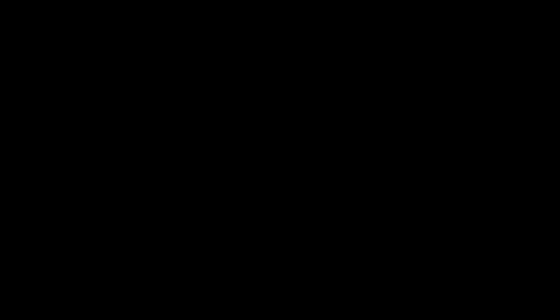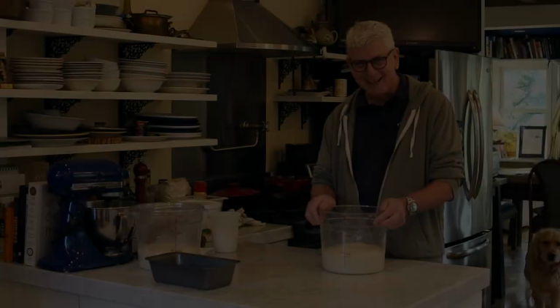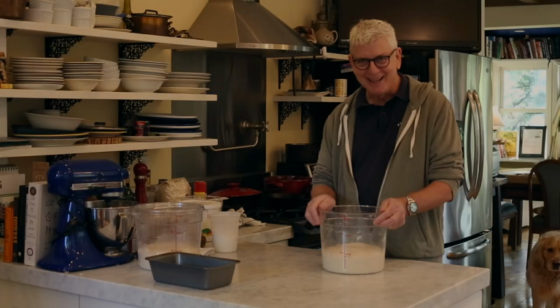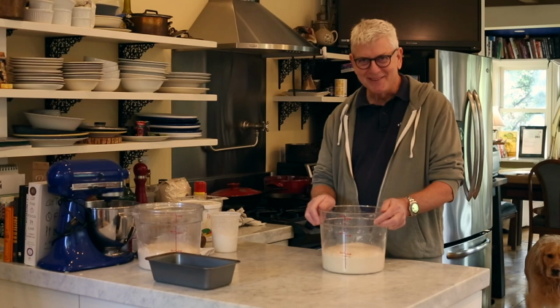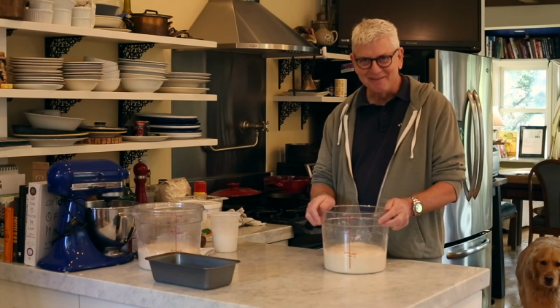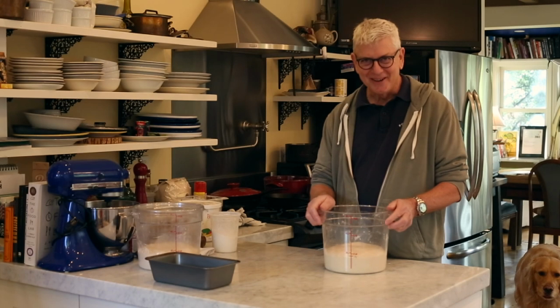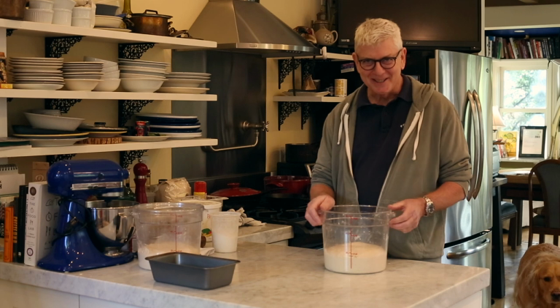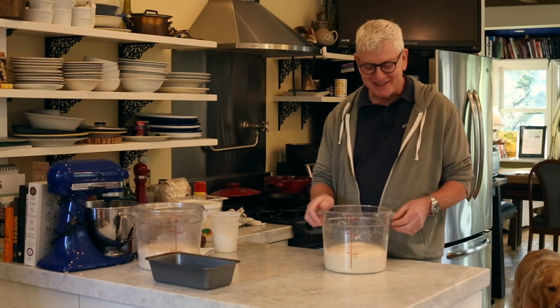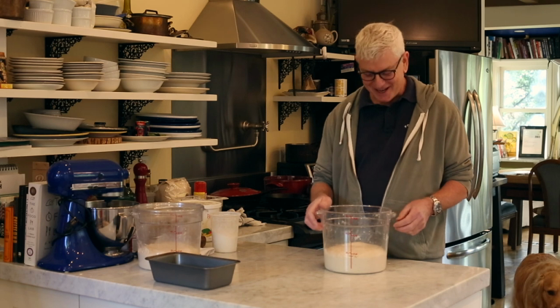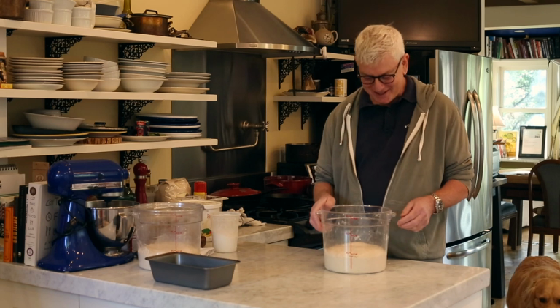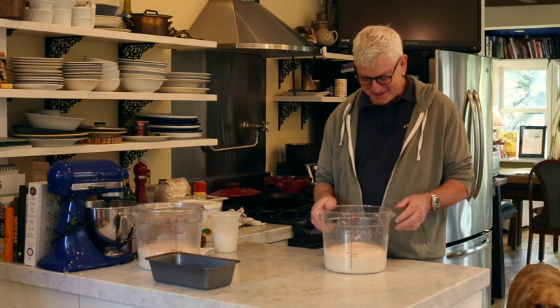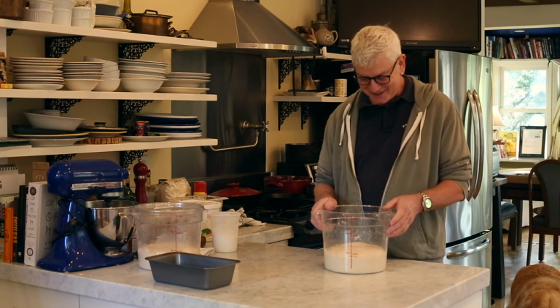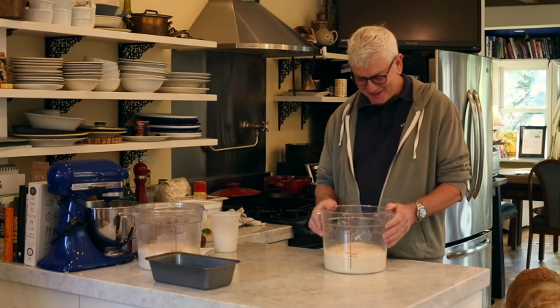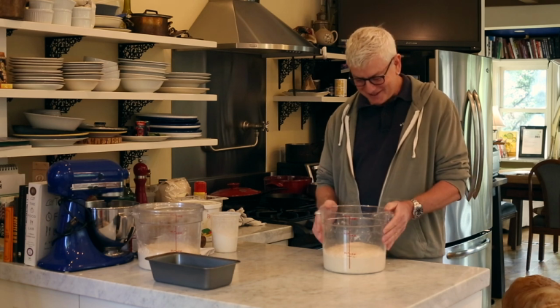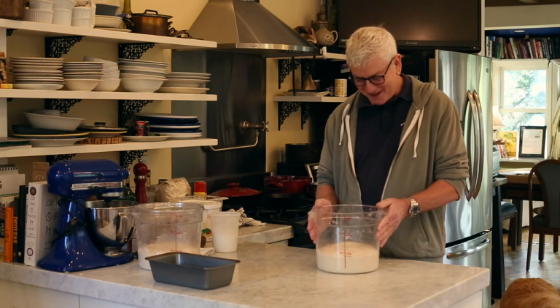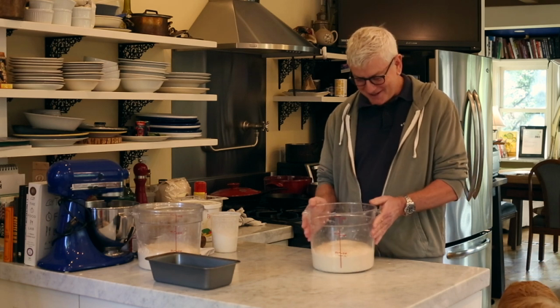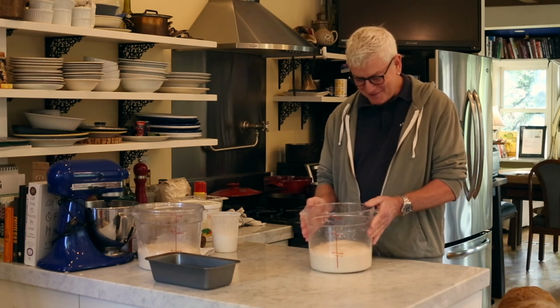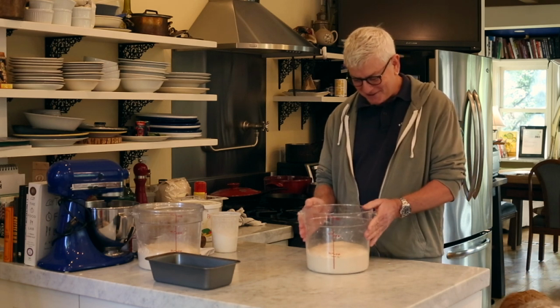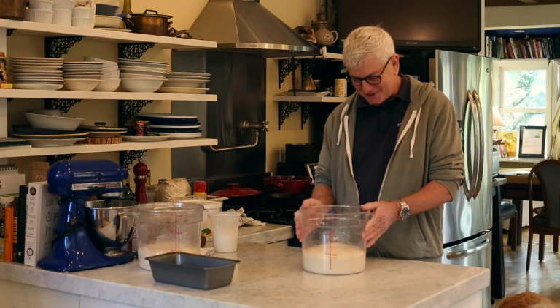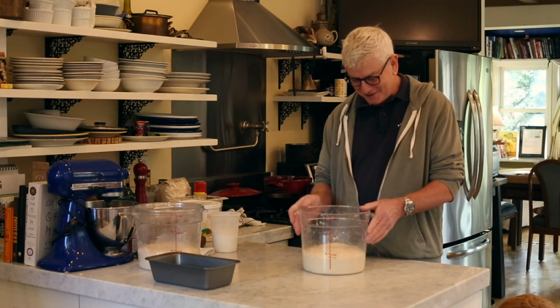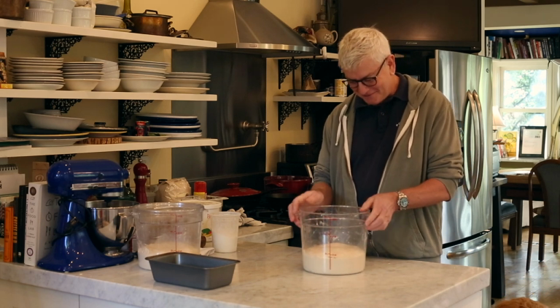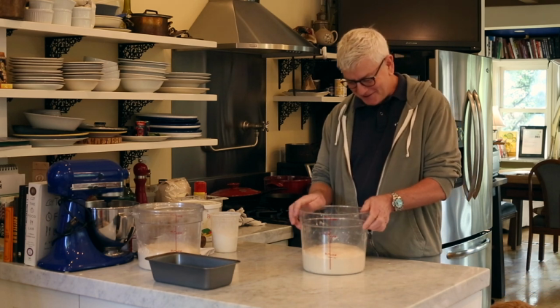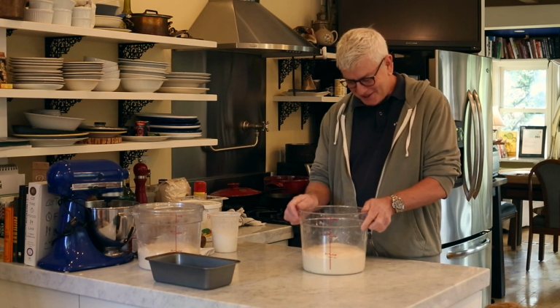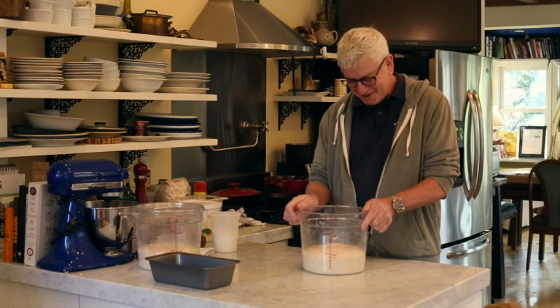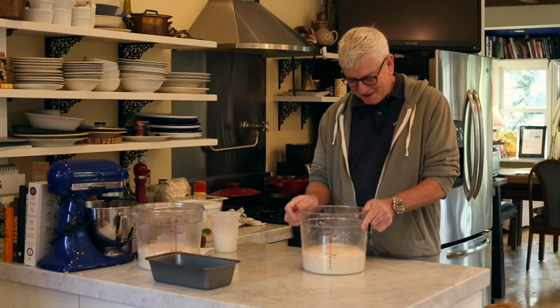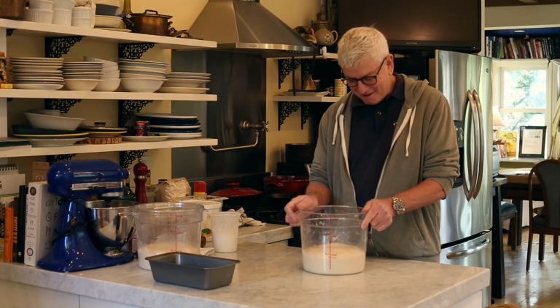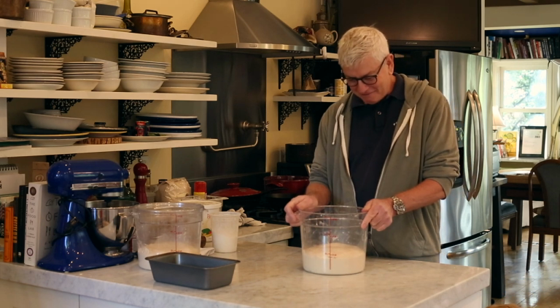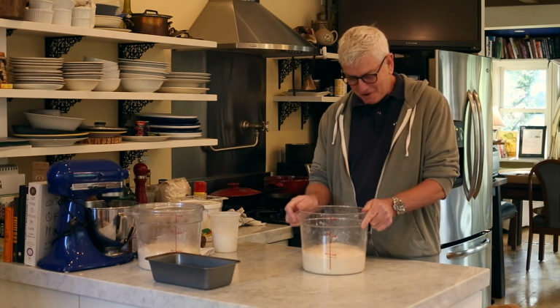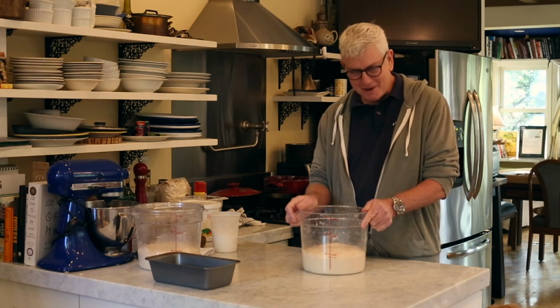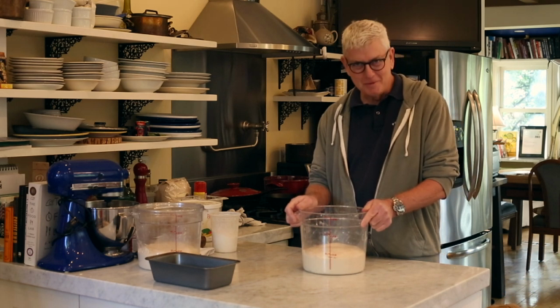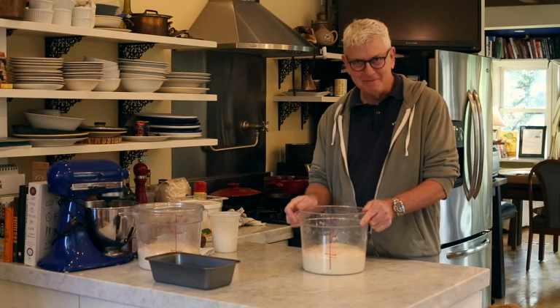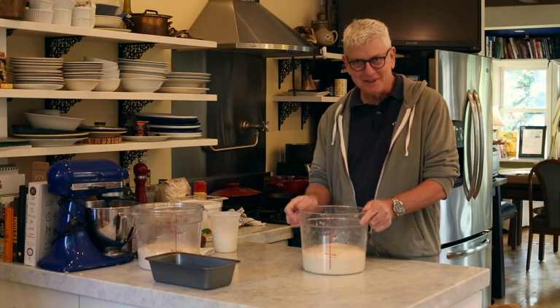Hi, I'm Ken Forkish and this is a demonstration for my new bread book.